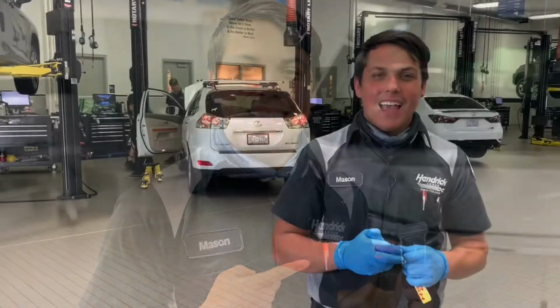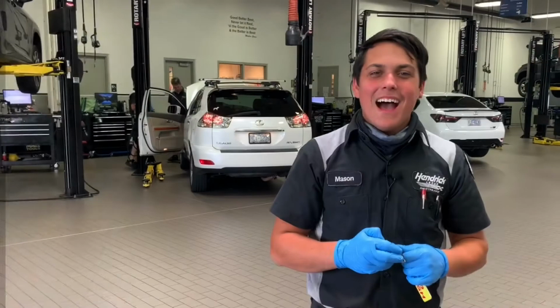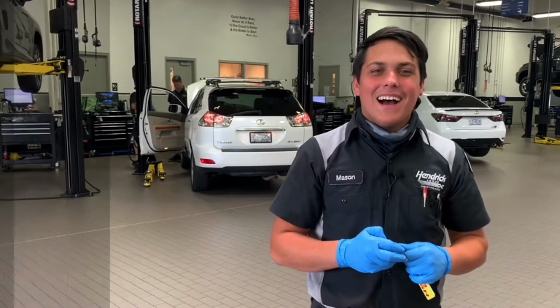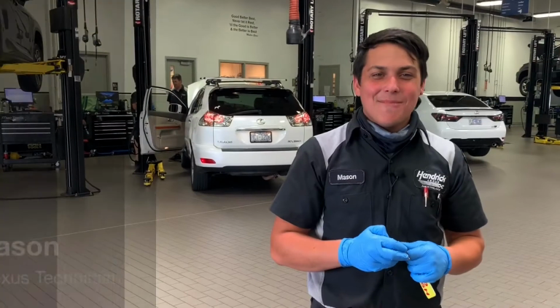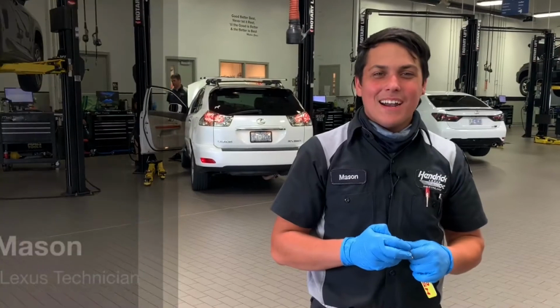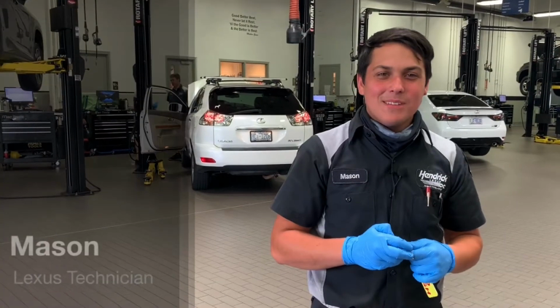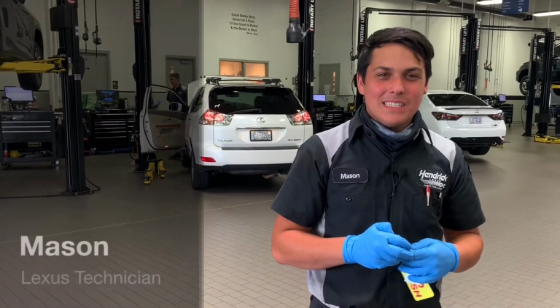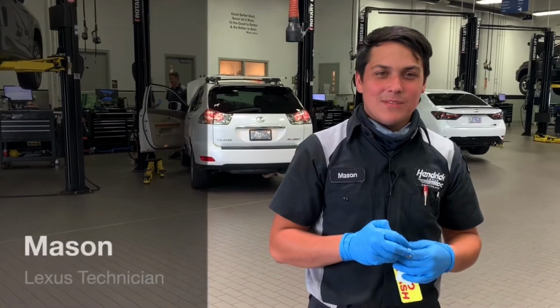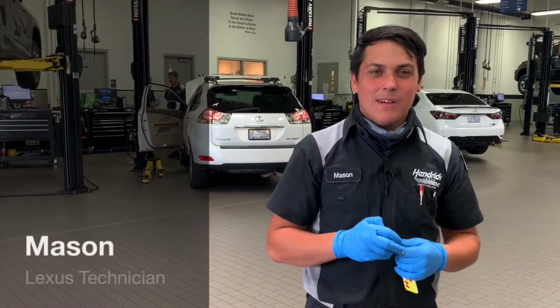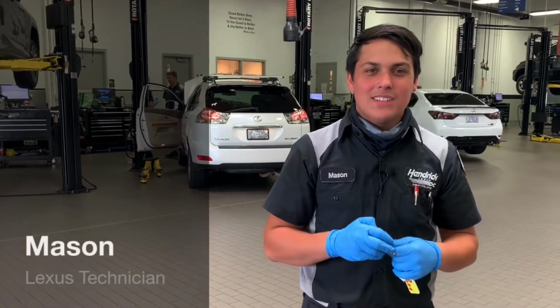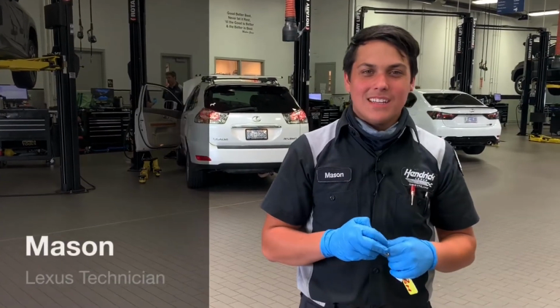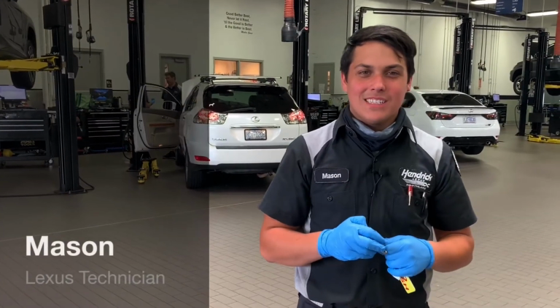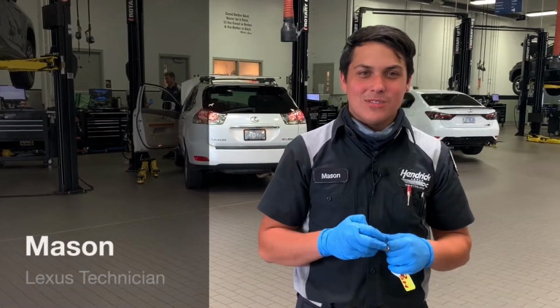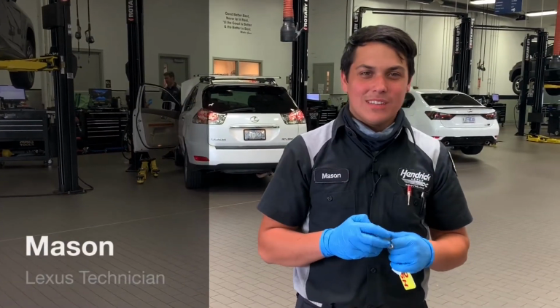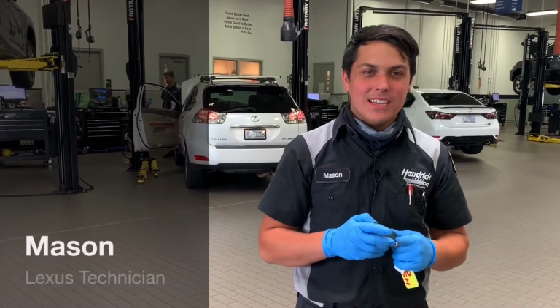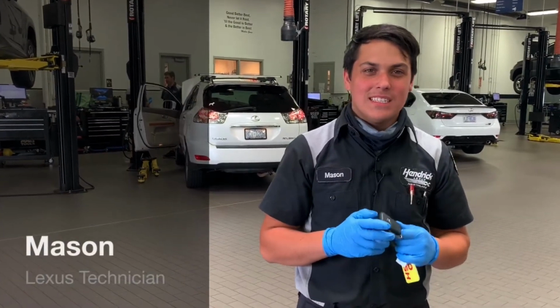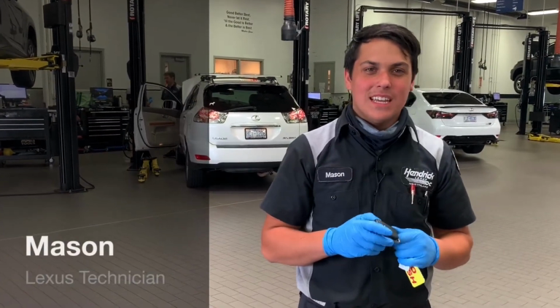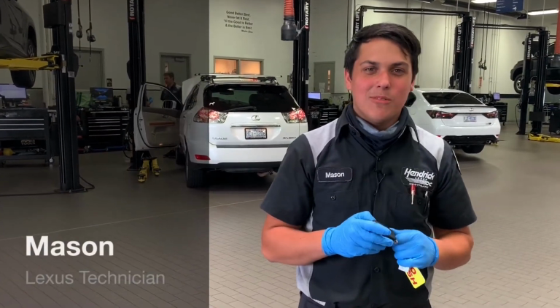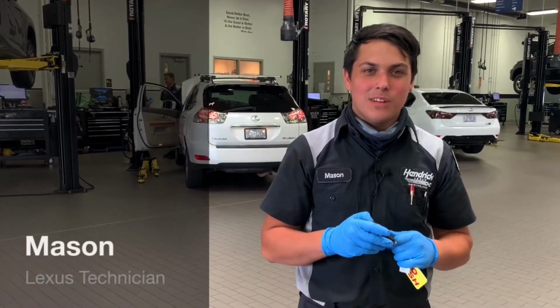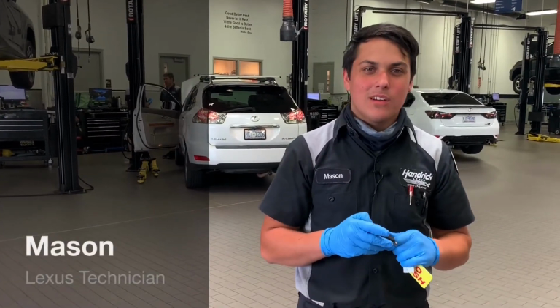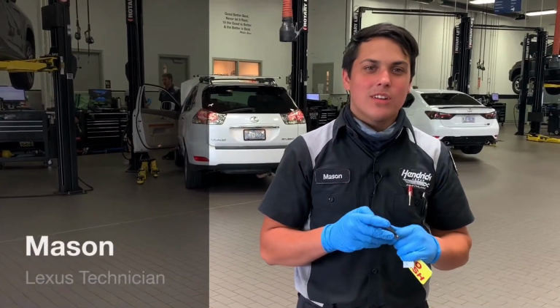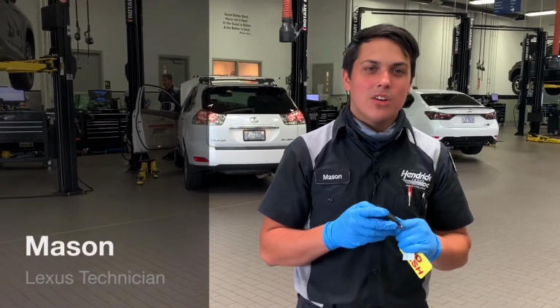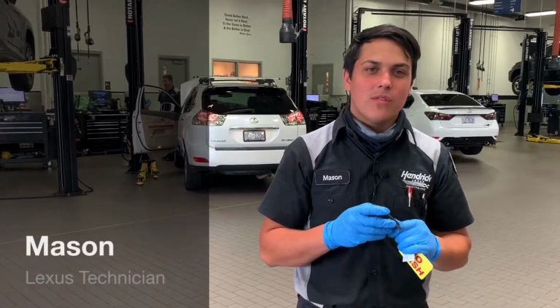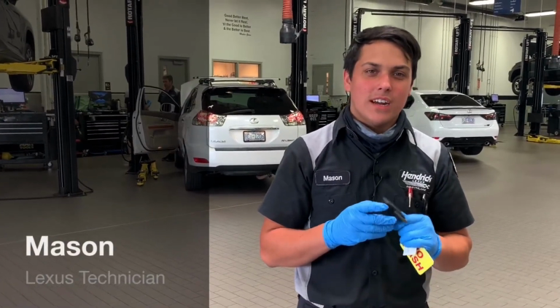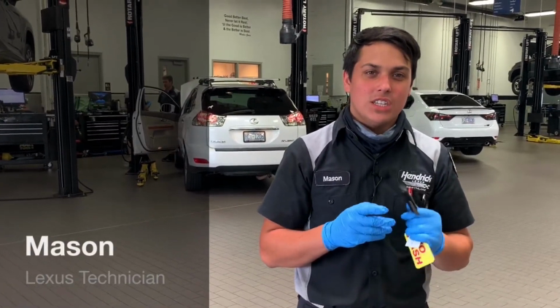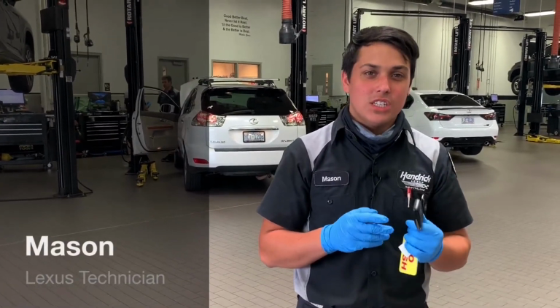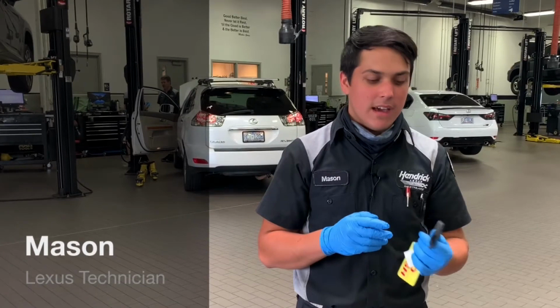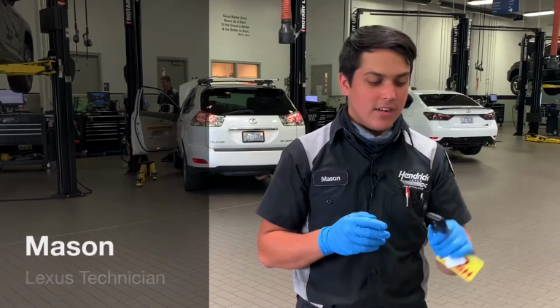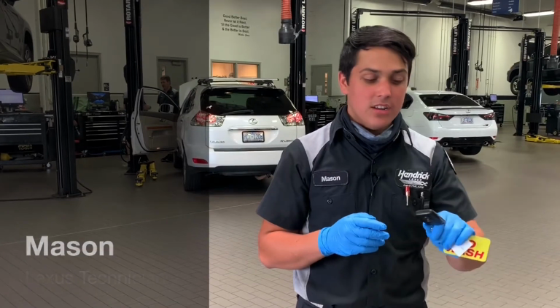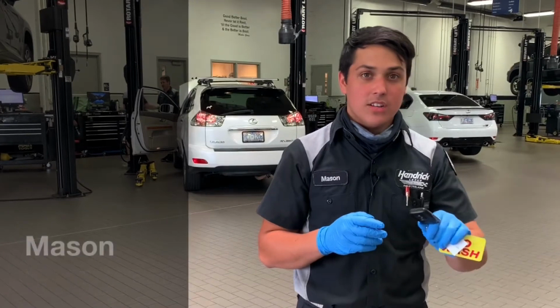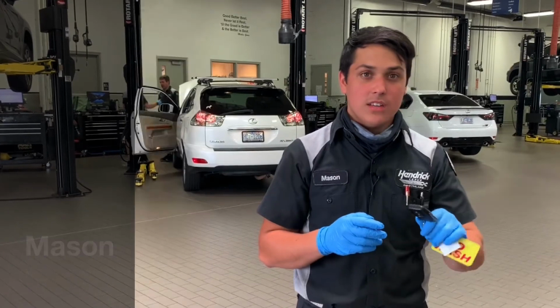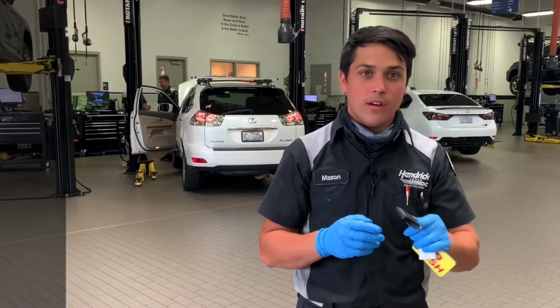Hi, my name is Mason from Hendrick Lexus Northlake, and today we are going to go over how to change the battery in your key fob.